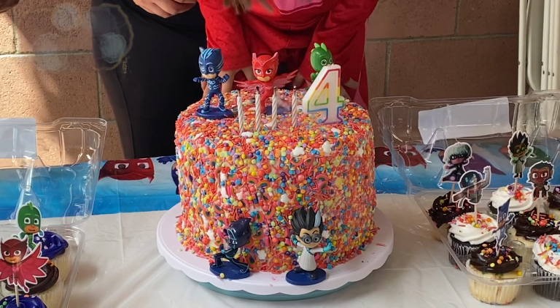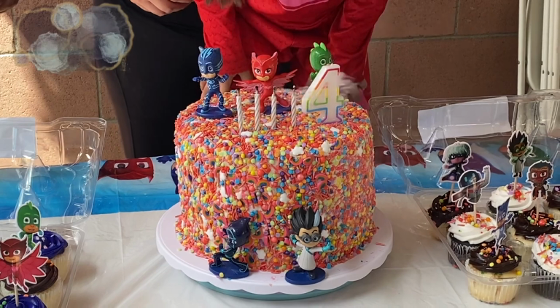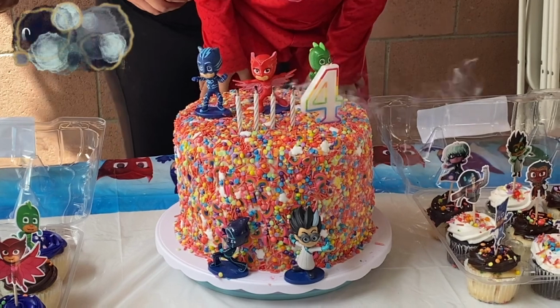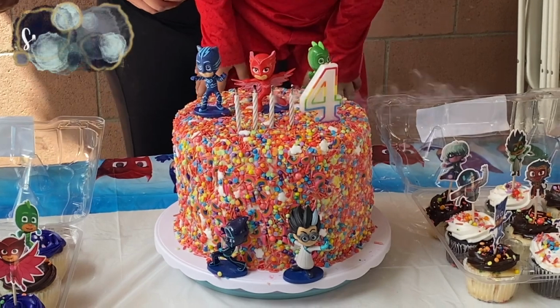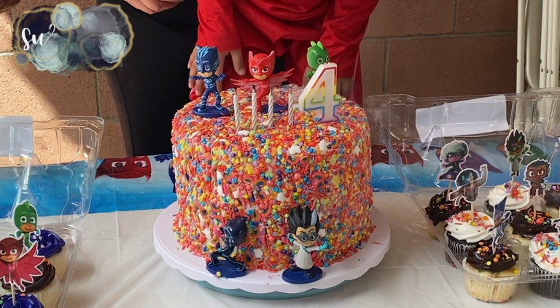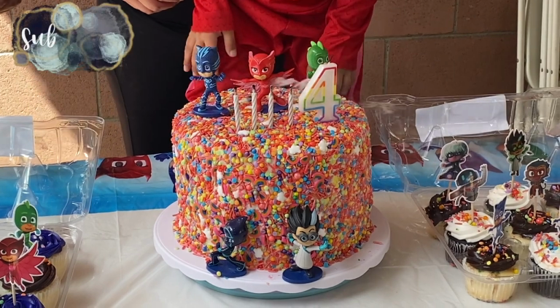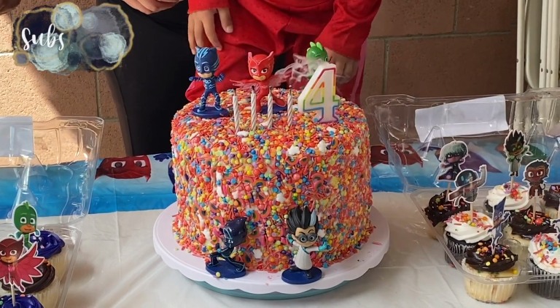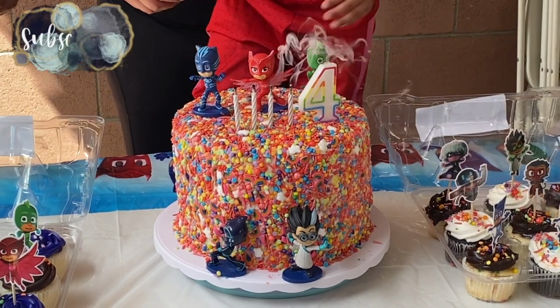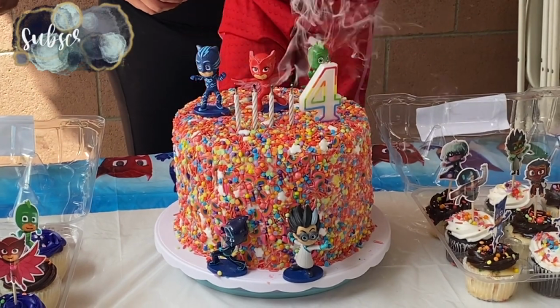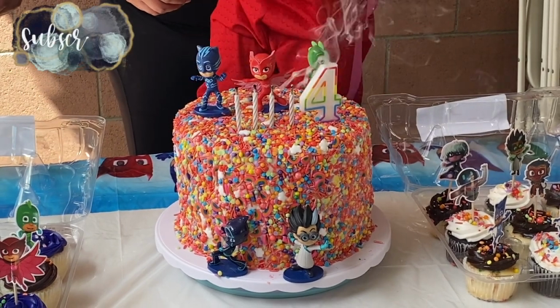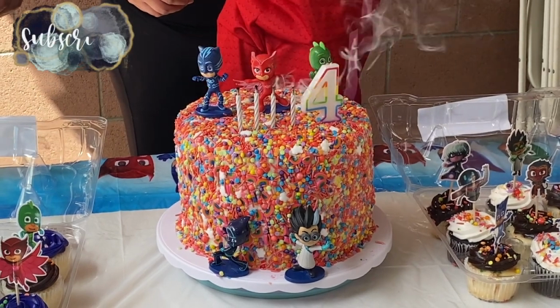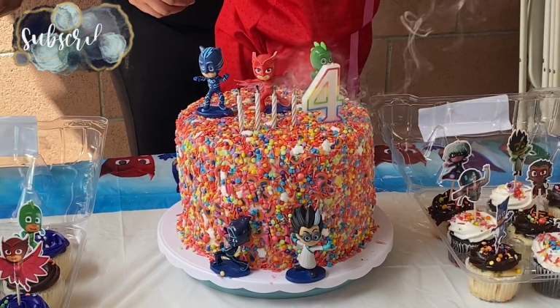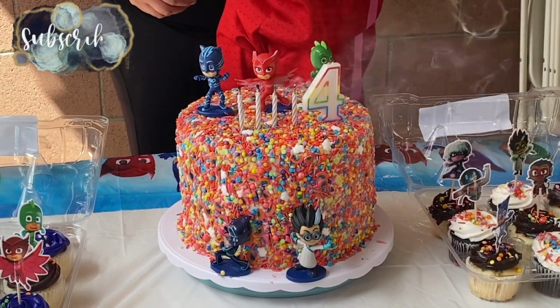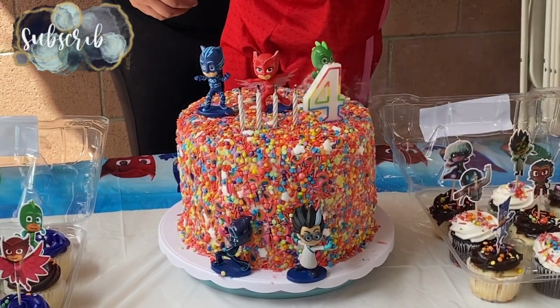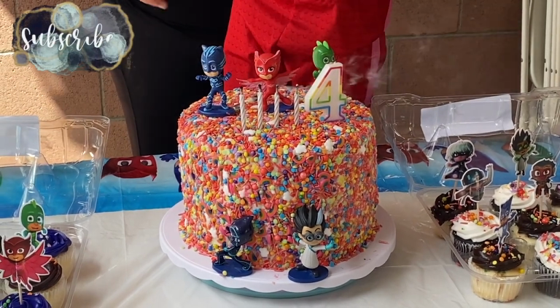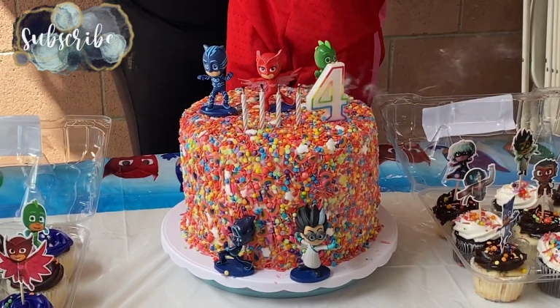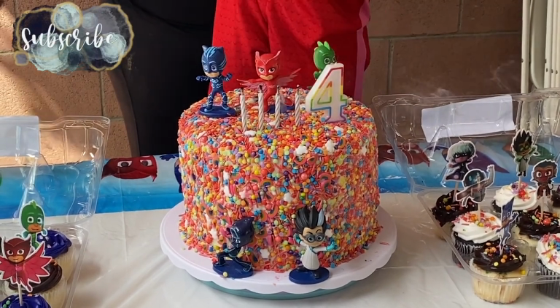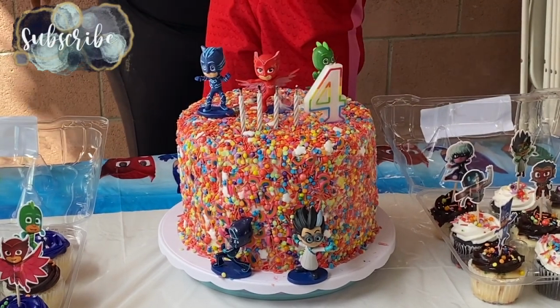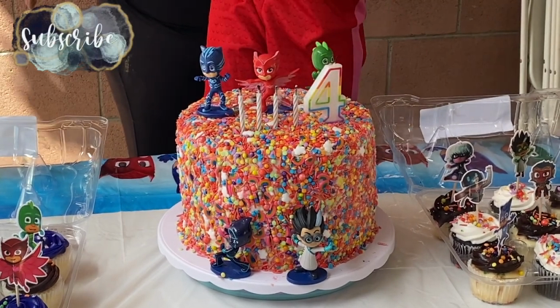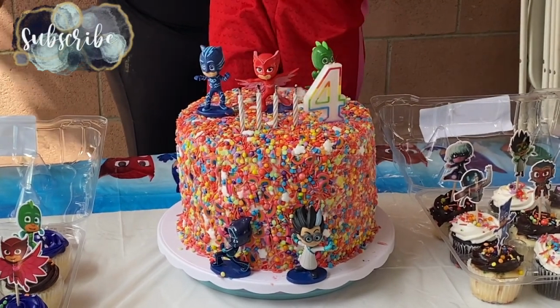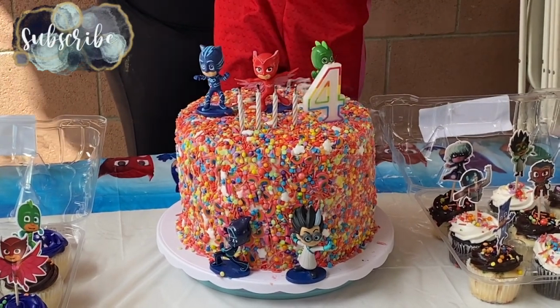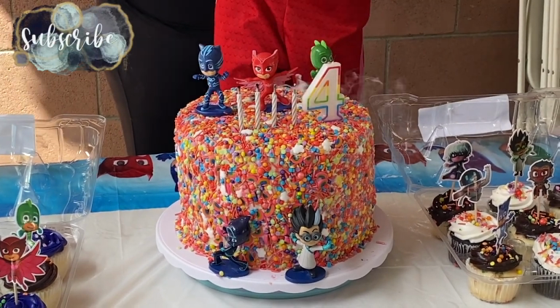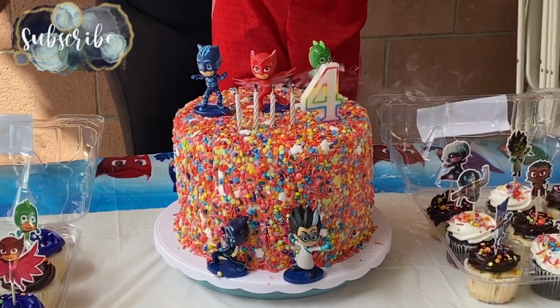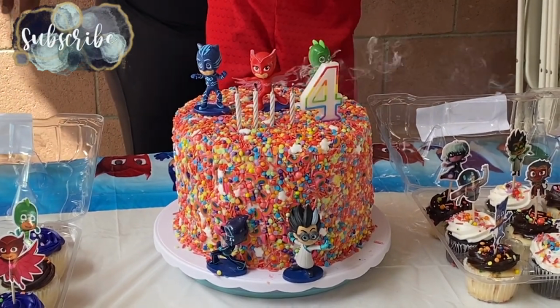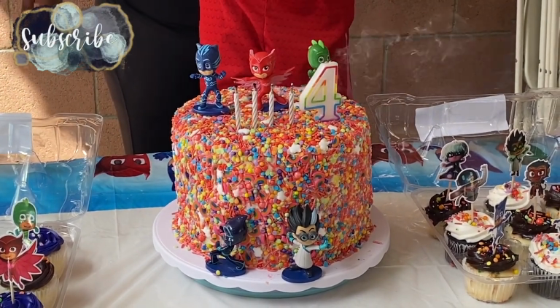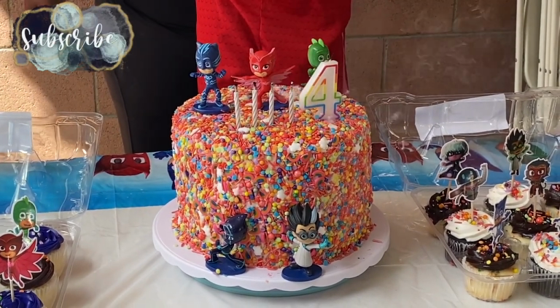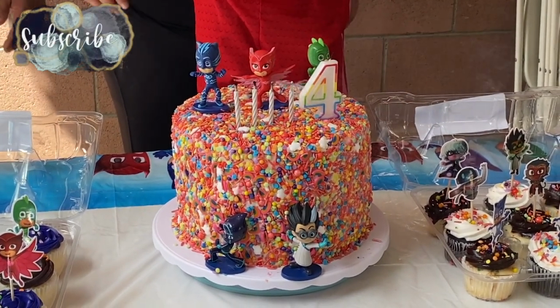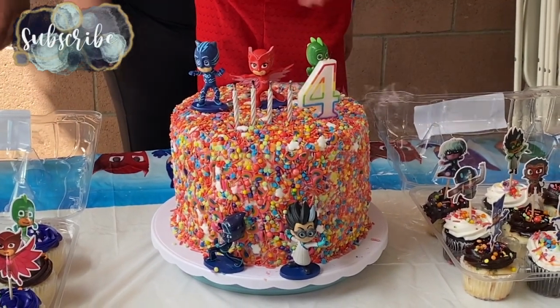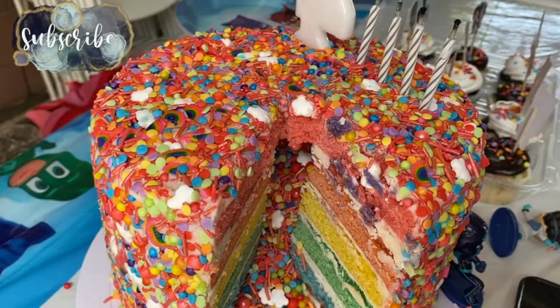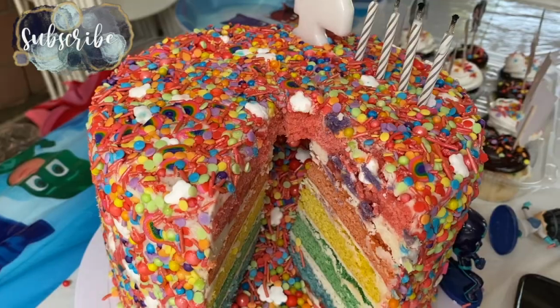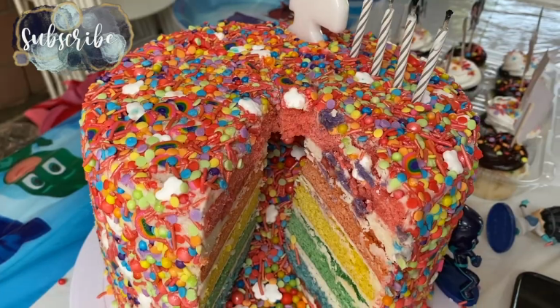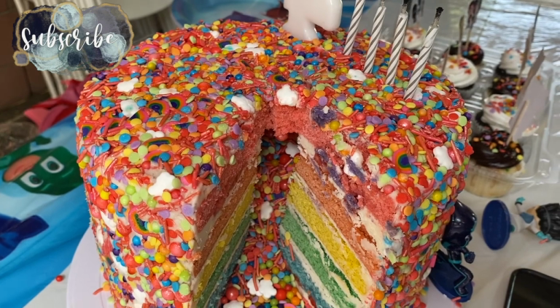Hey guys, welcome back to Lima Bean Living. If you guys are new here, my name is Emily. Welcome to my little motherhood channel.